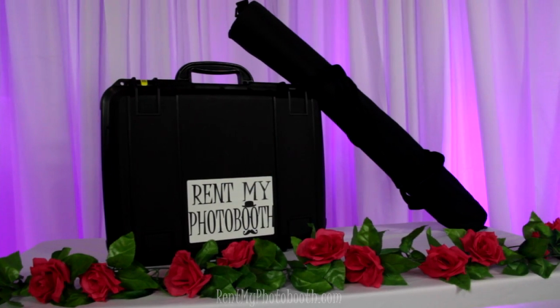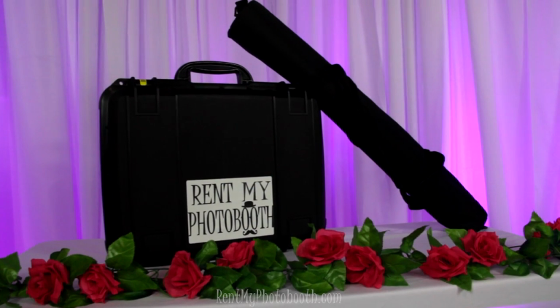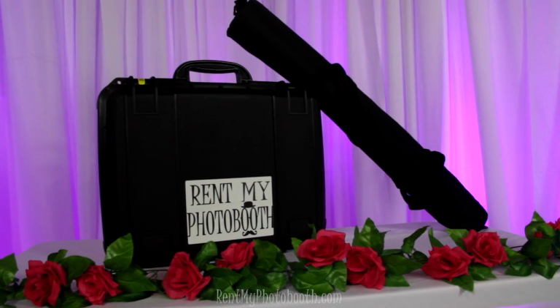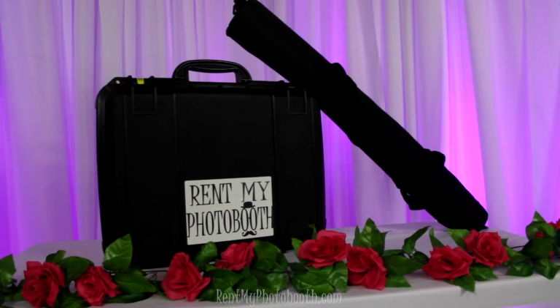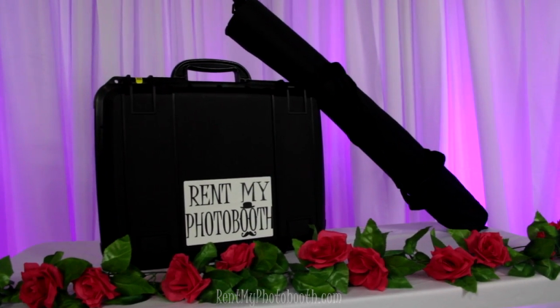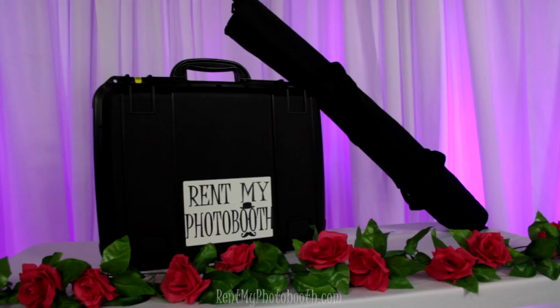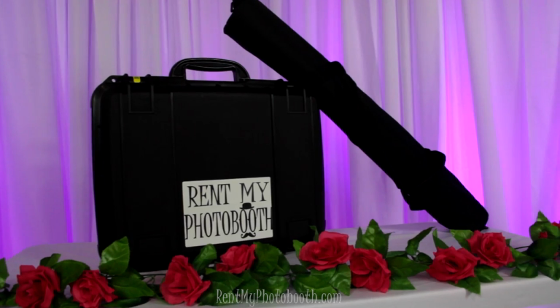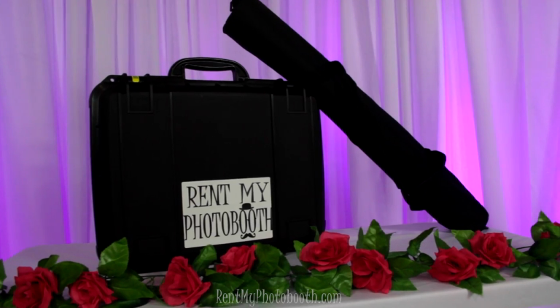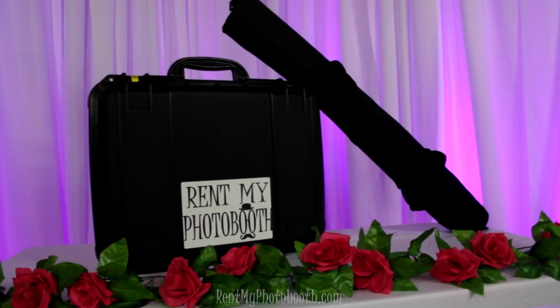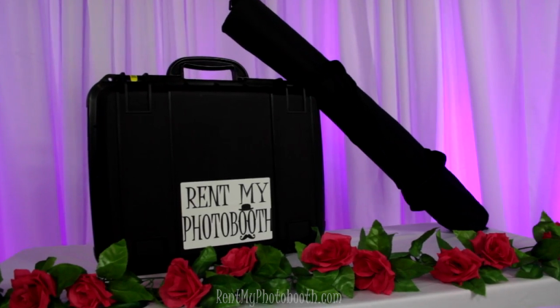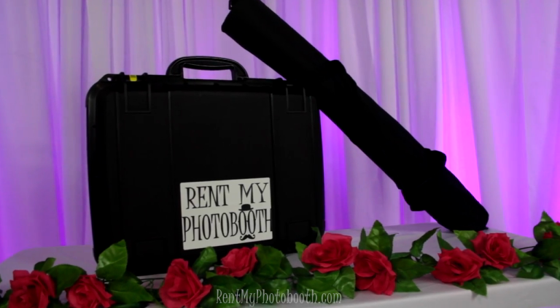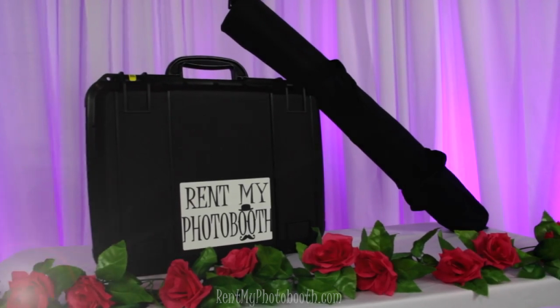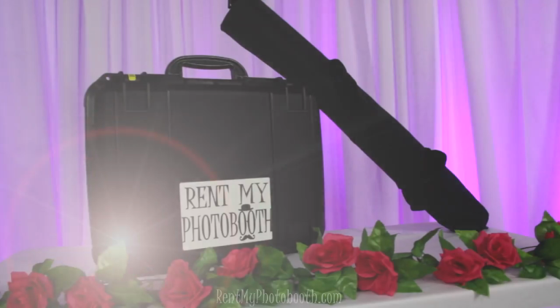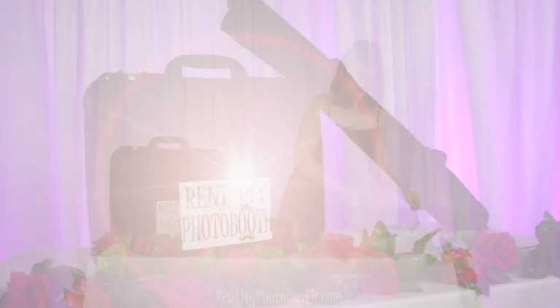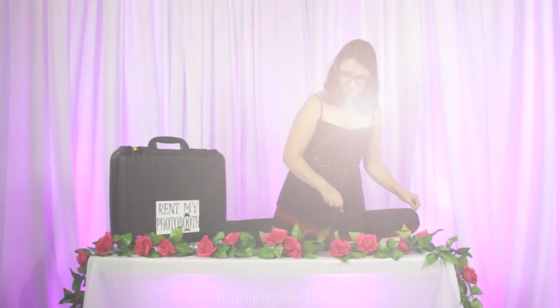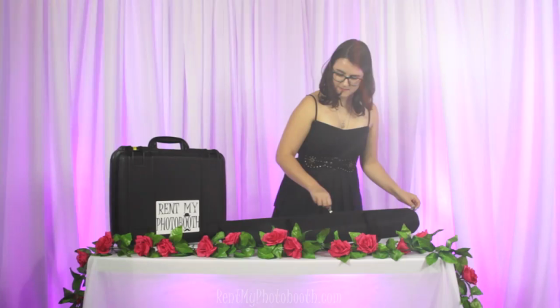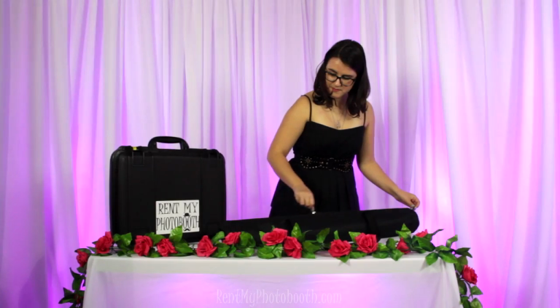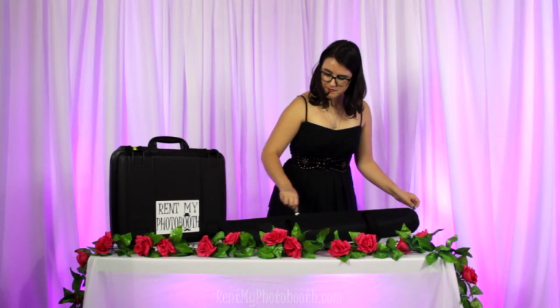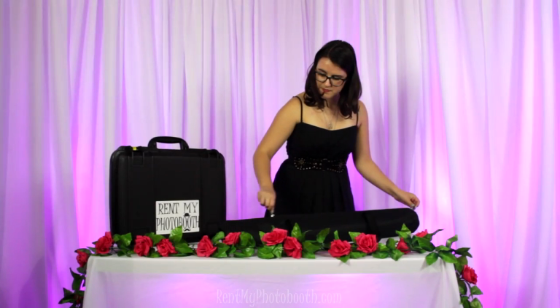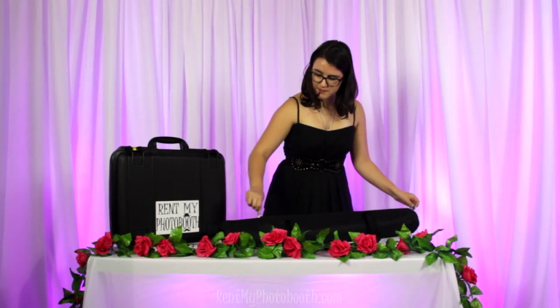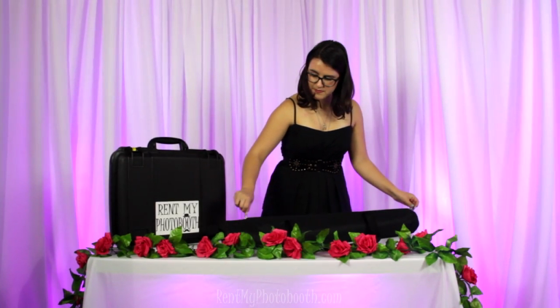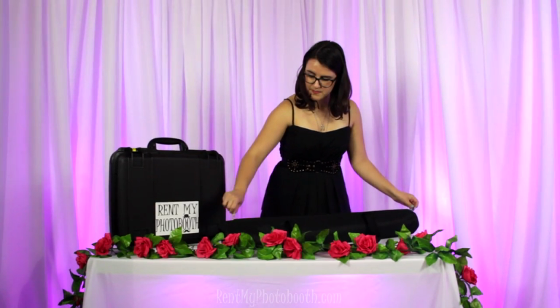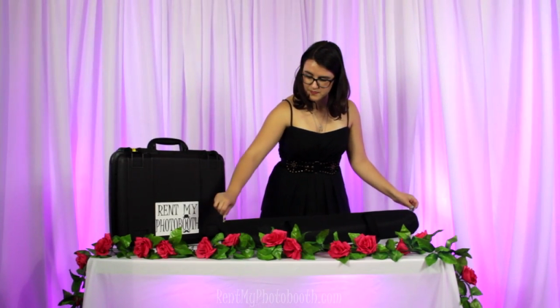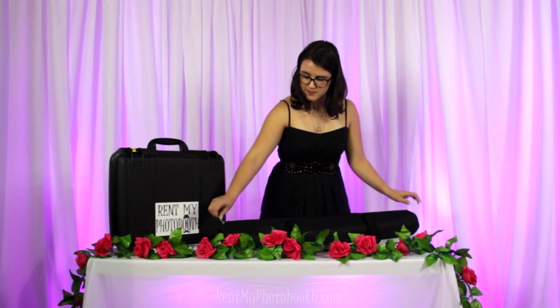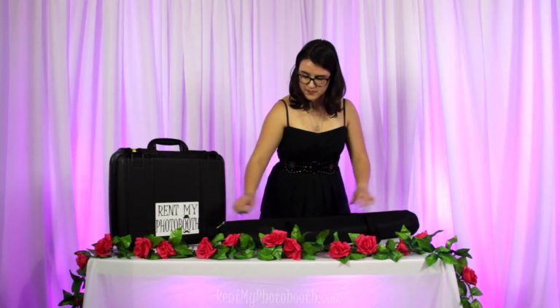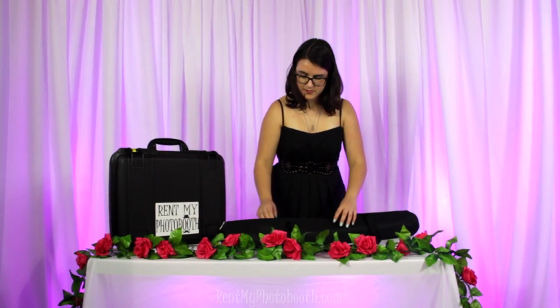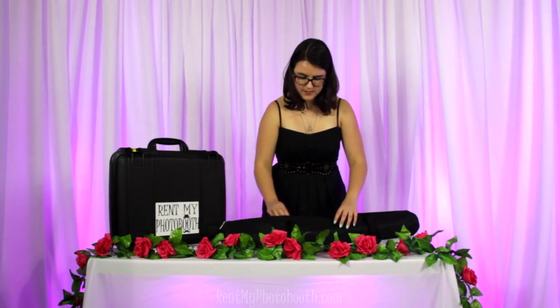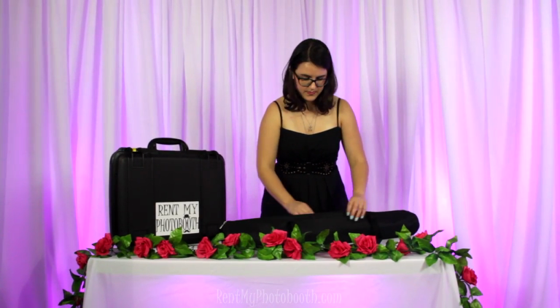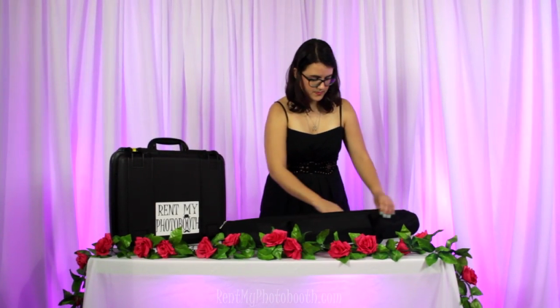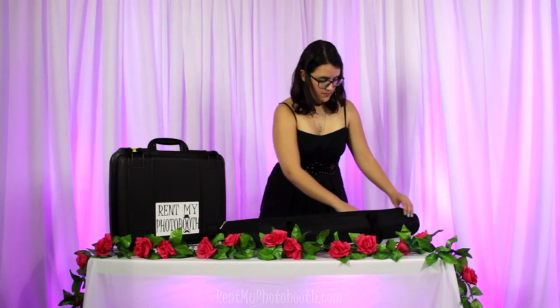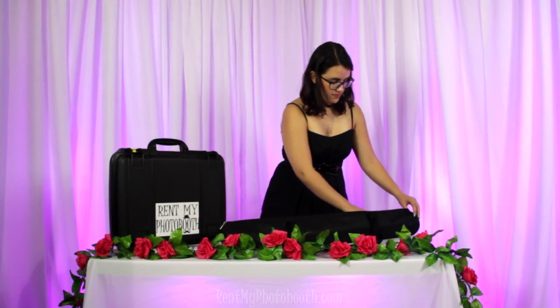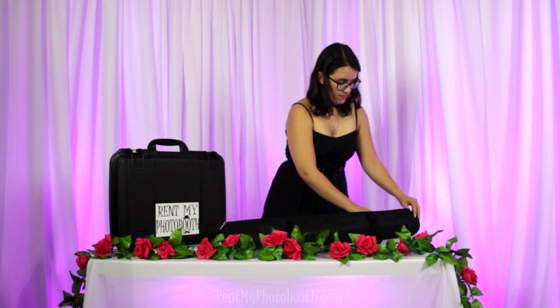The kit comes in a small briefcase and bag, making it super easy for transporting to your venue.